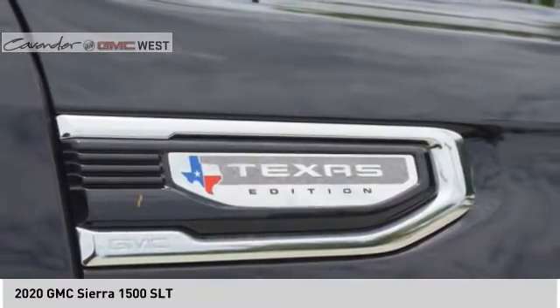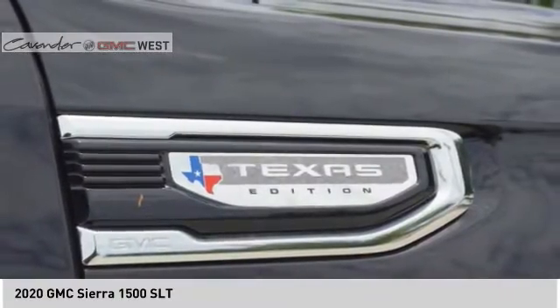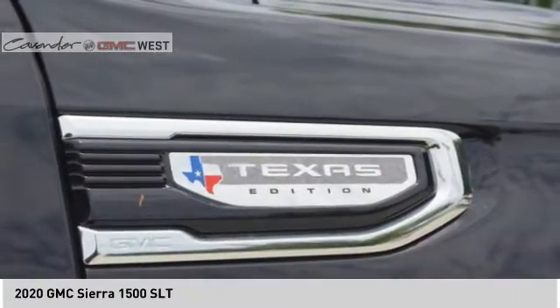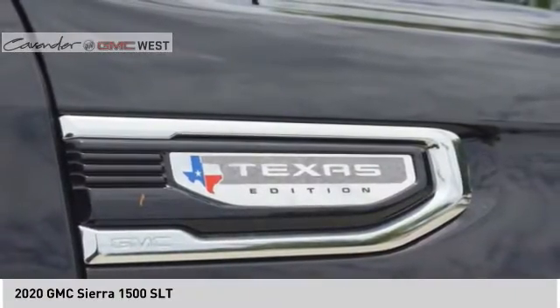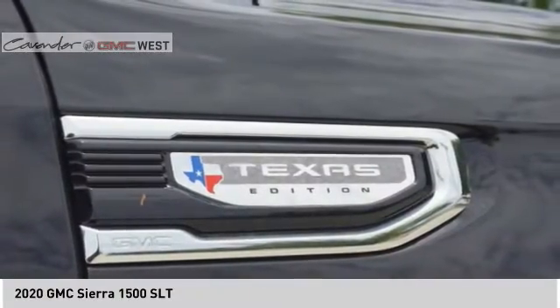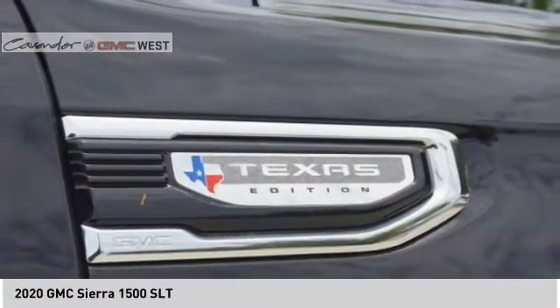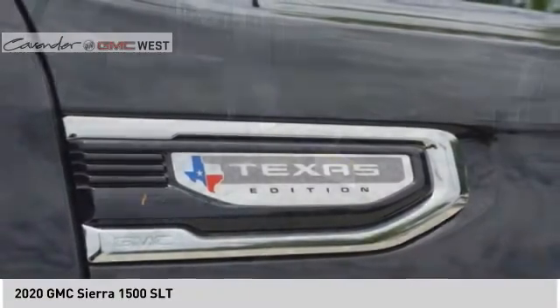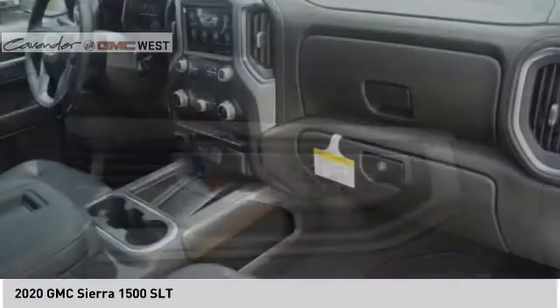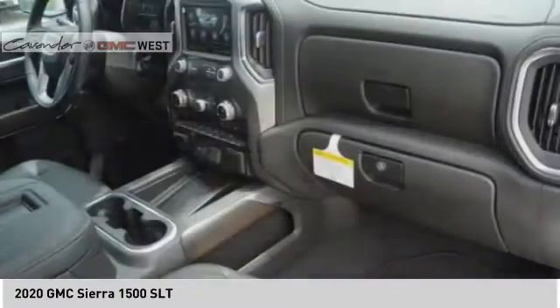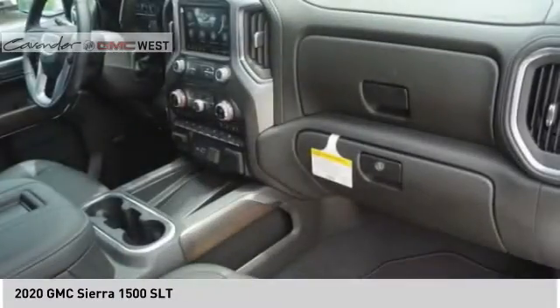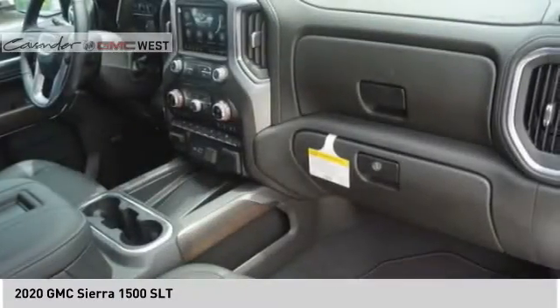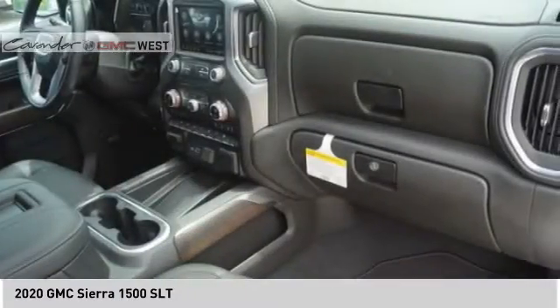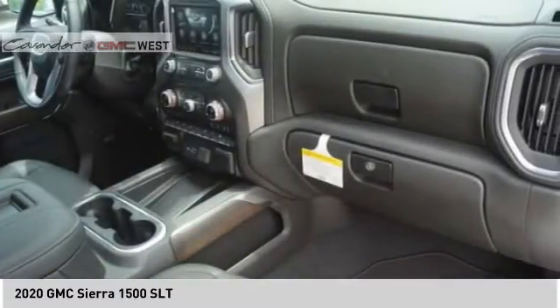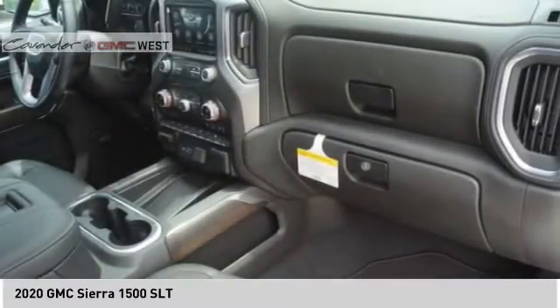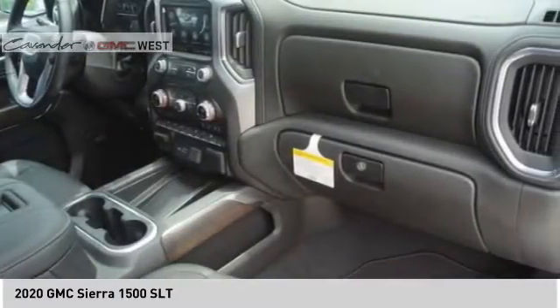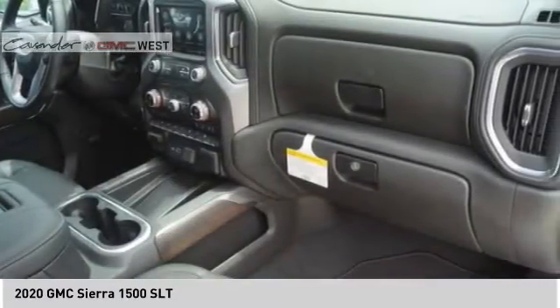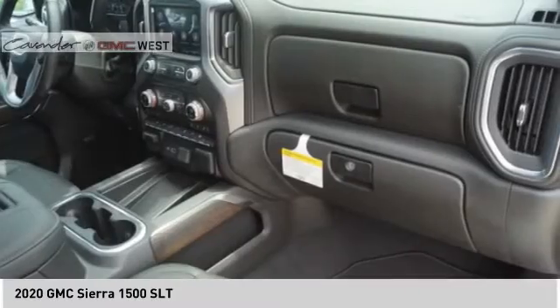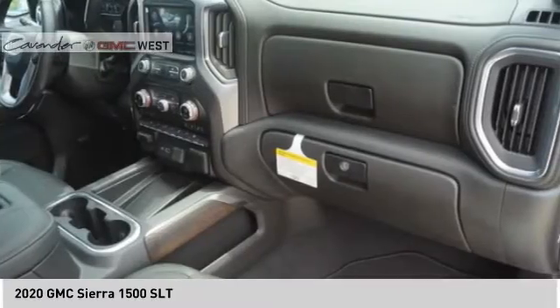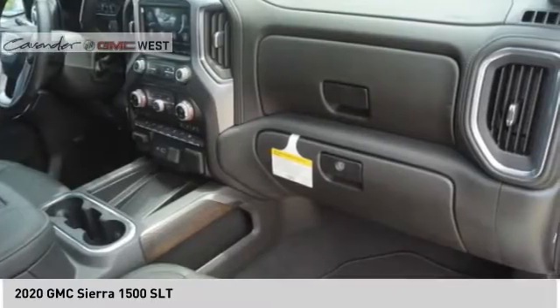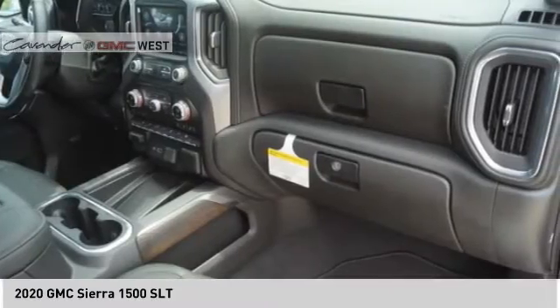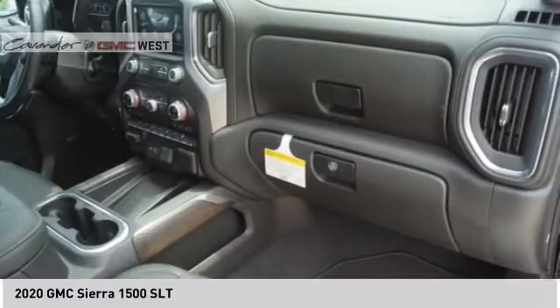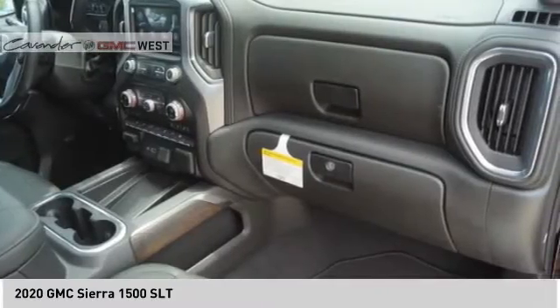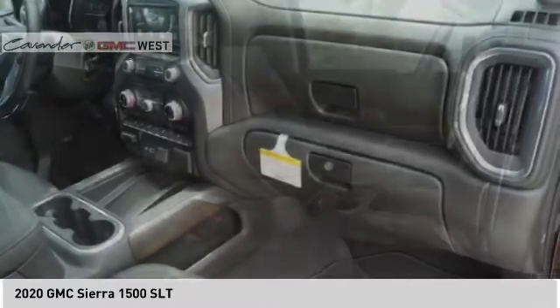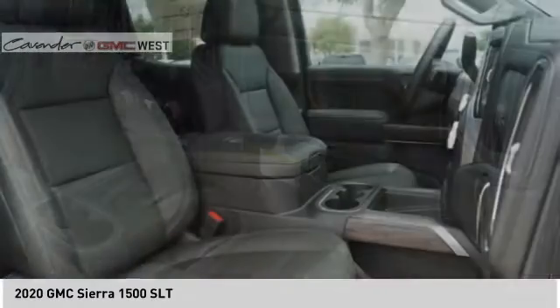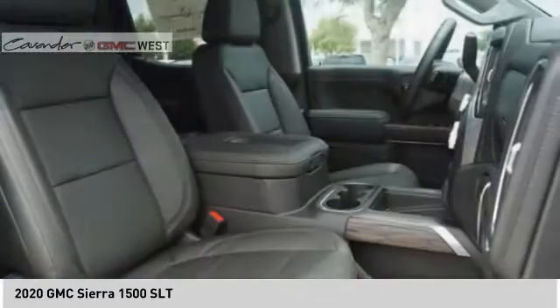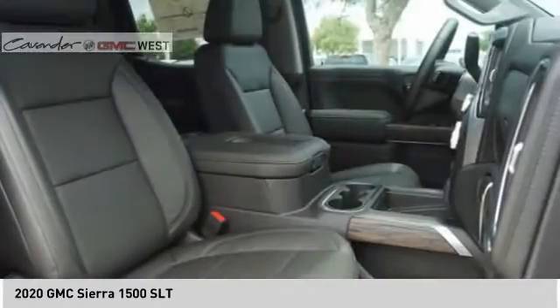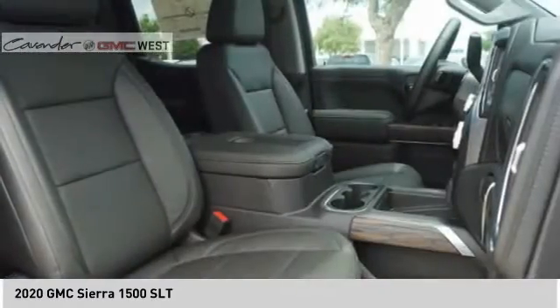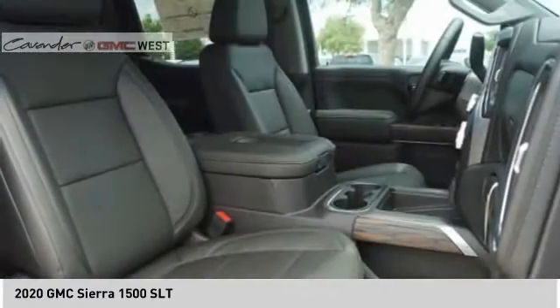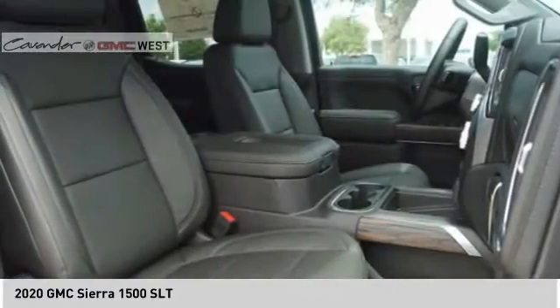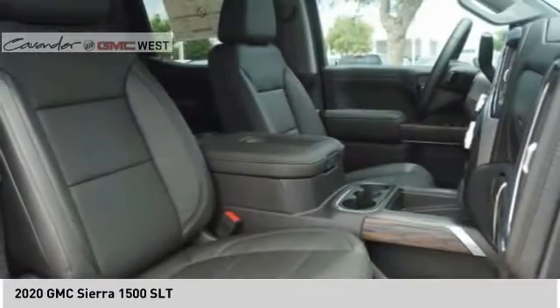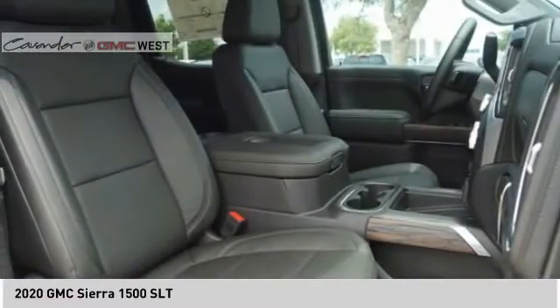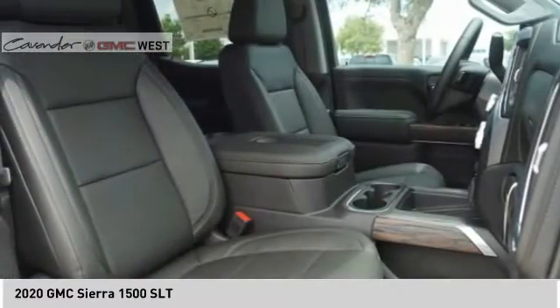Front suspension type: strut. Rear step bumper. Power brakes. Come take a test drive today.